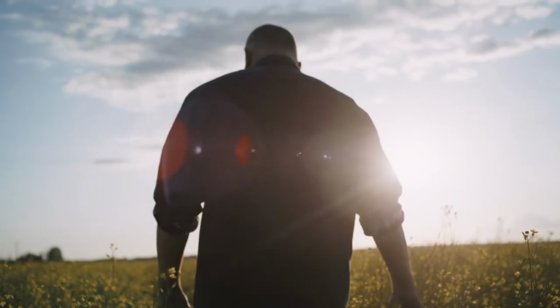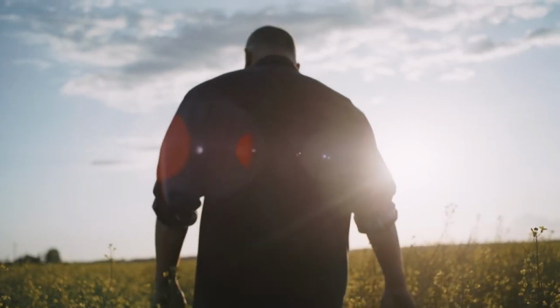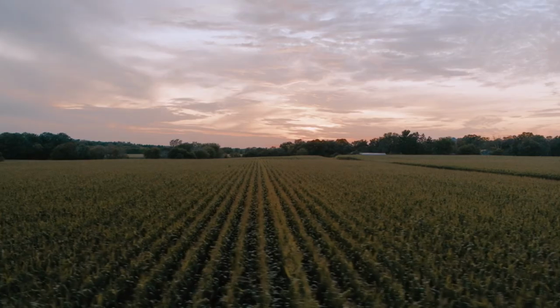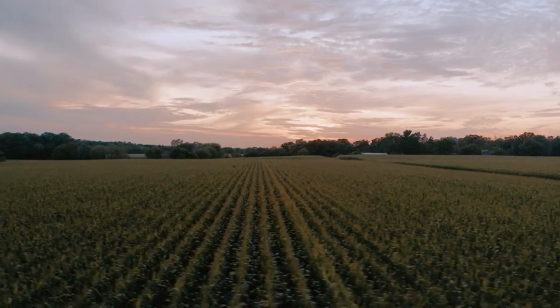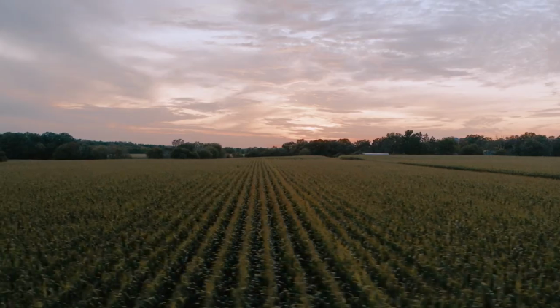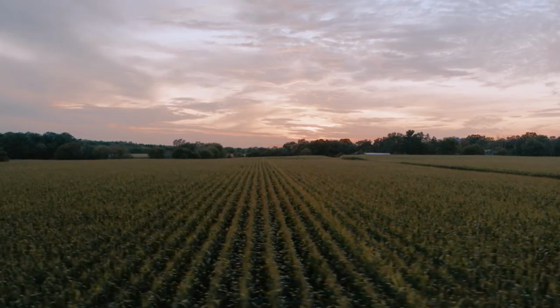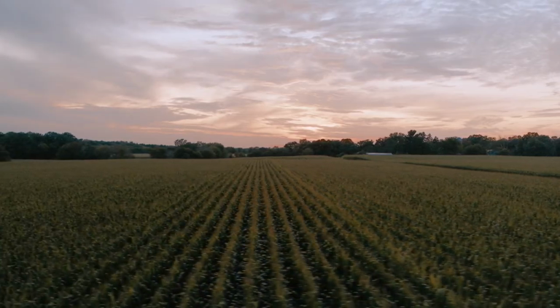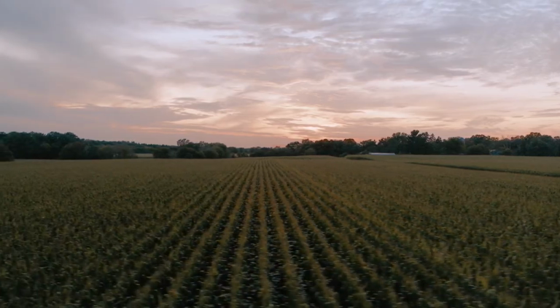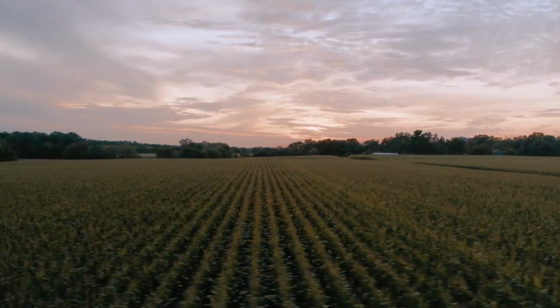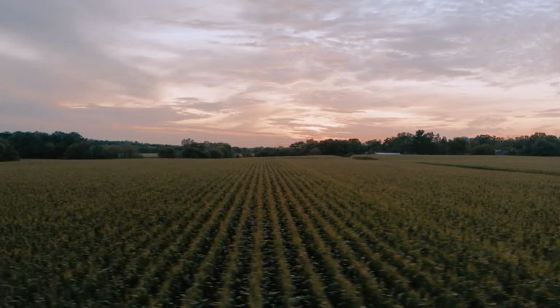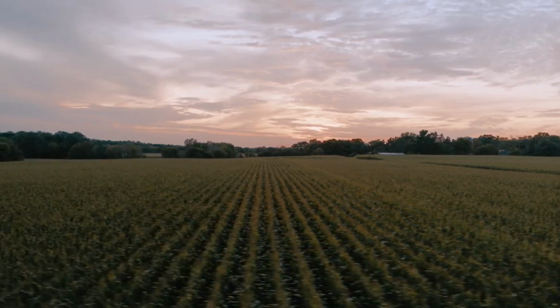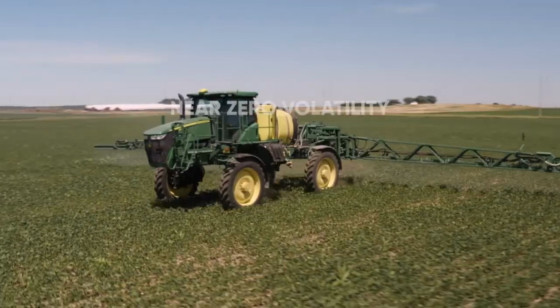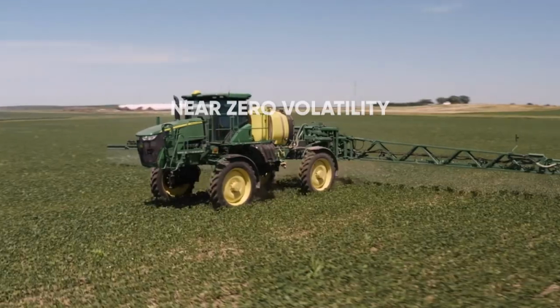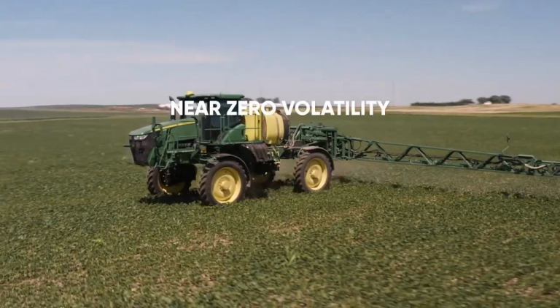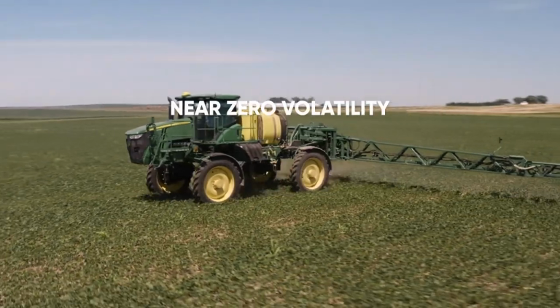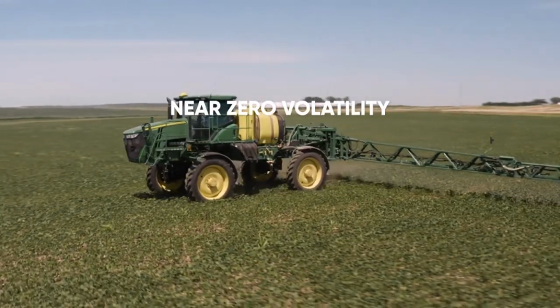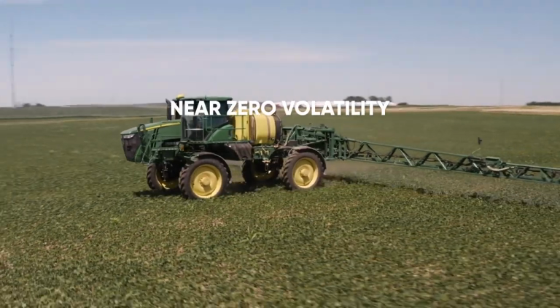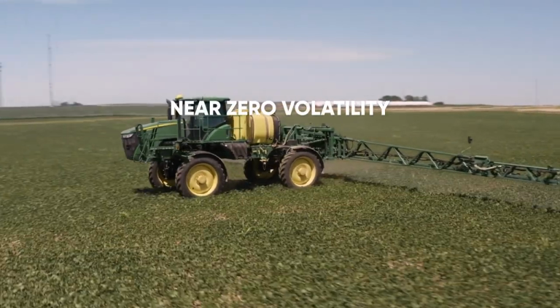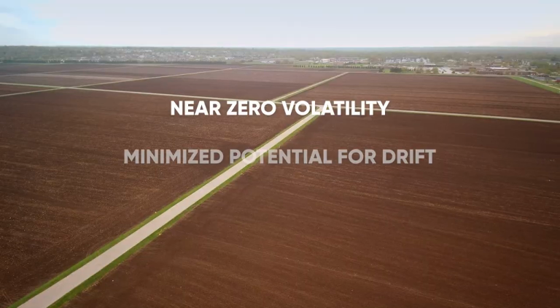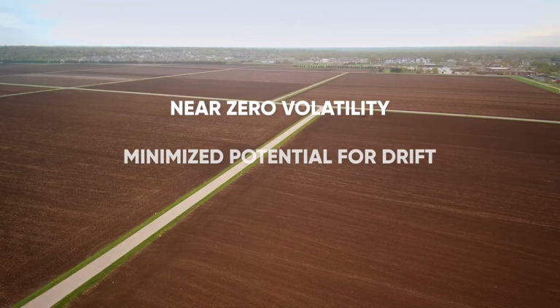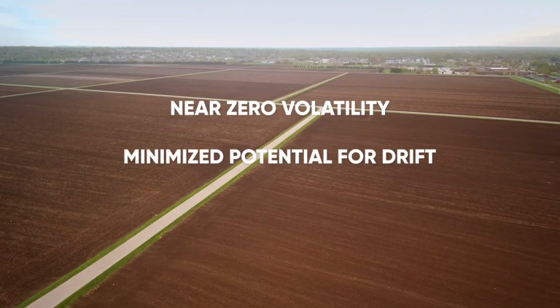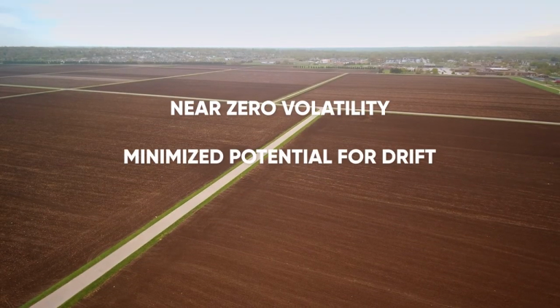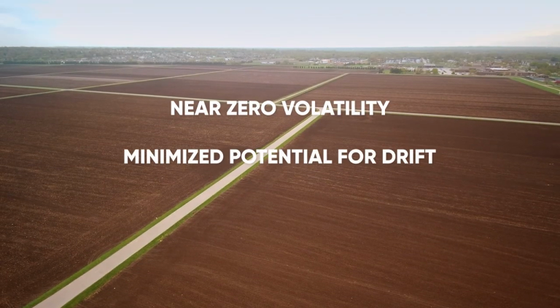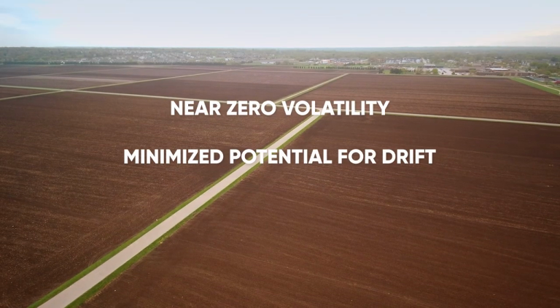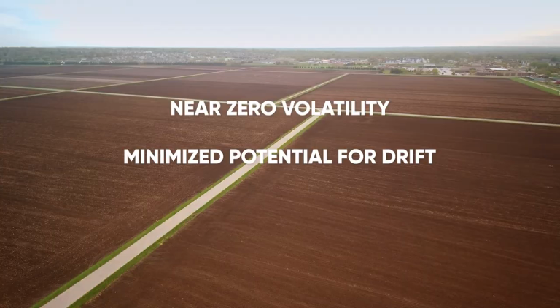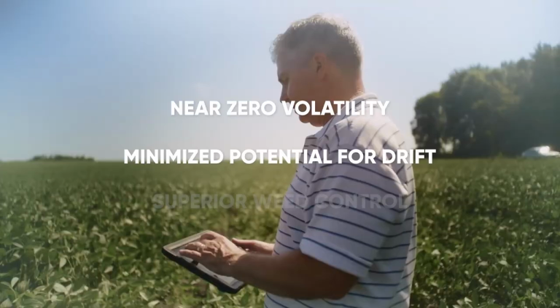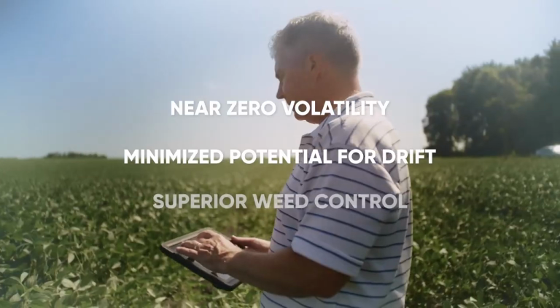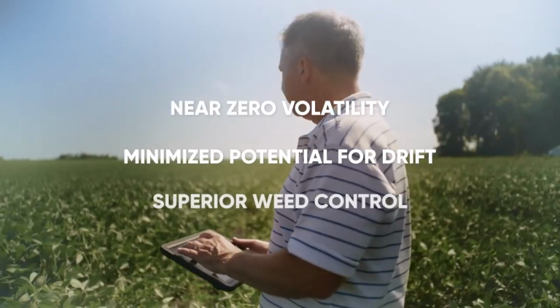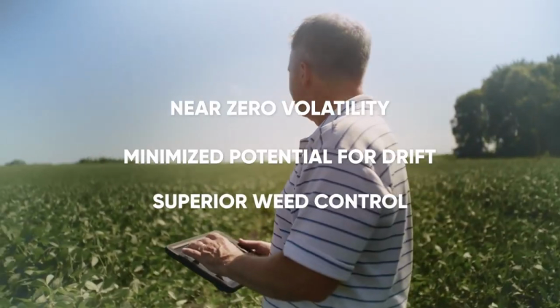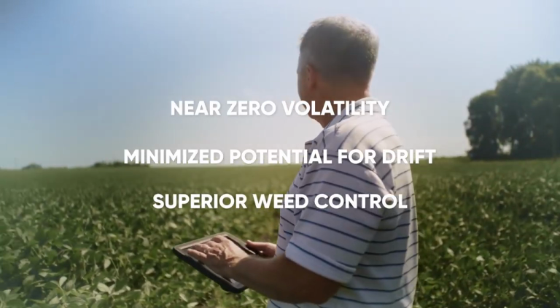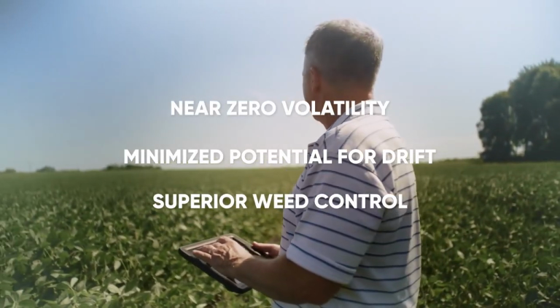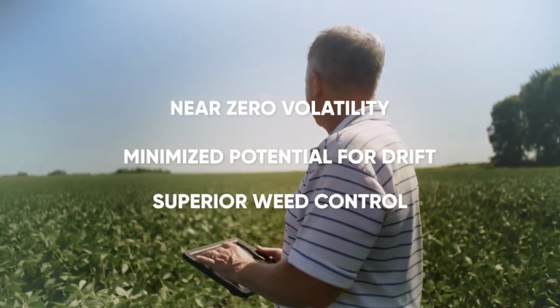The Enlist Weed Control System. Near Zero Volatility. Minimized Potential for Drift. Superior Weed Control.